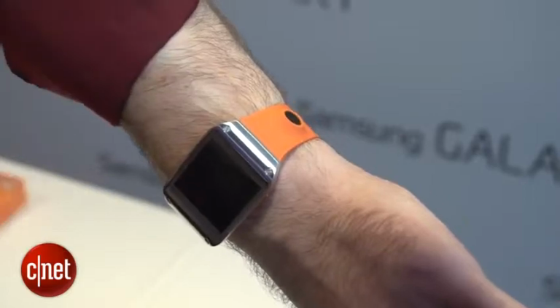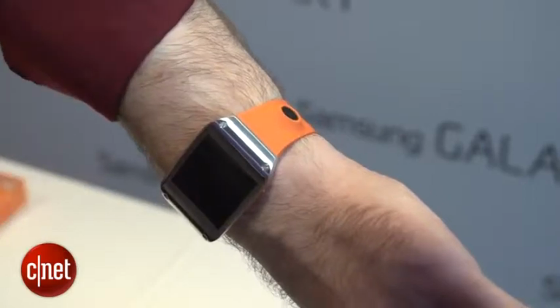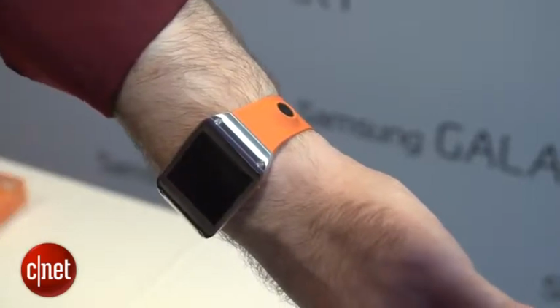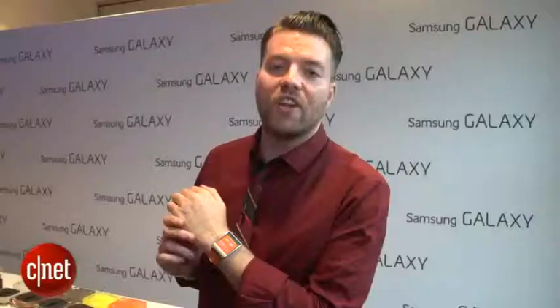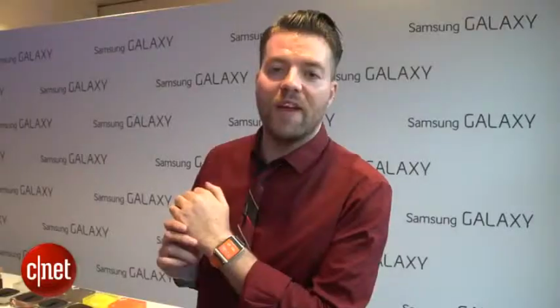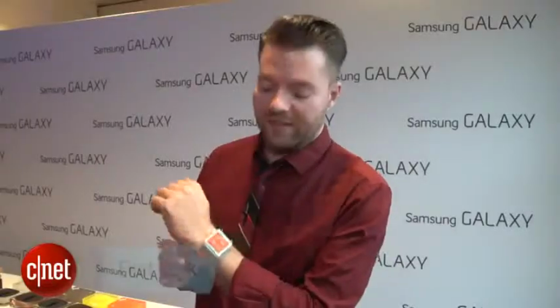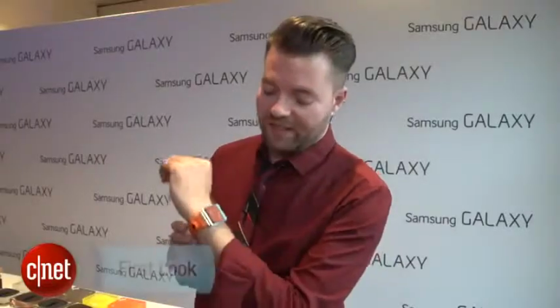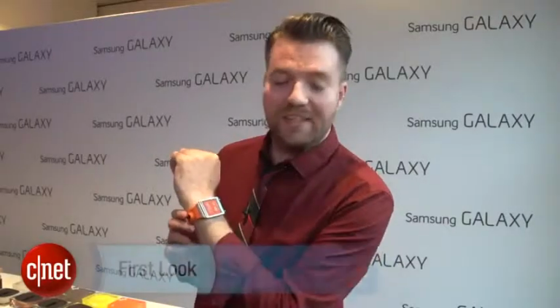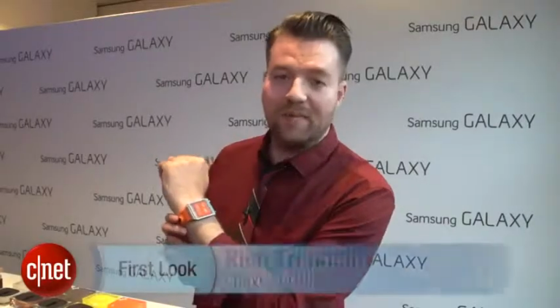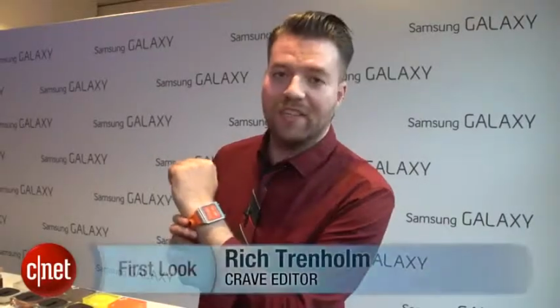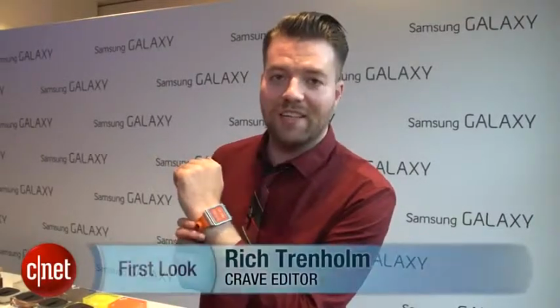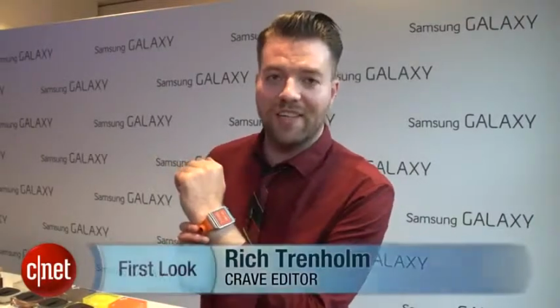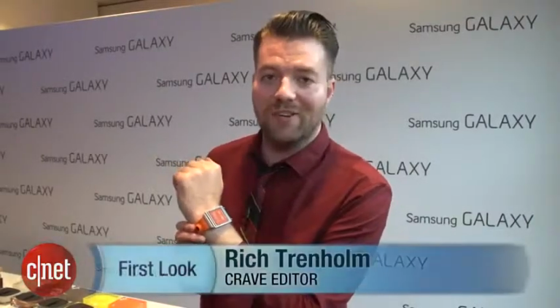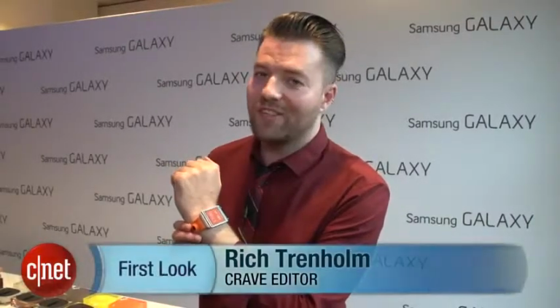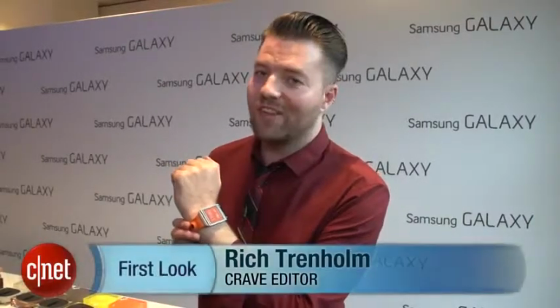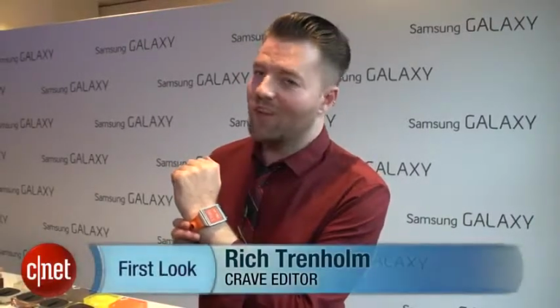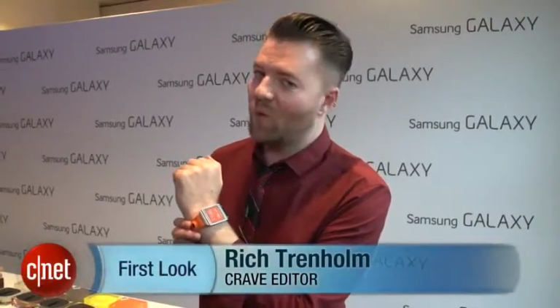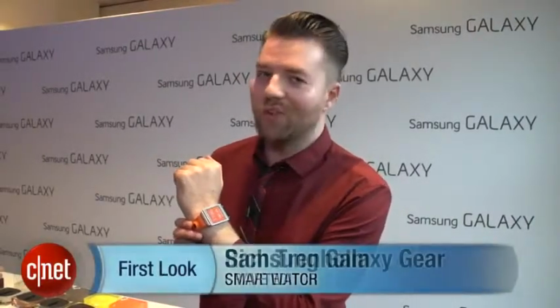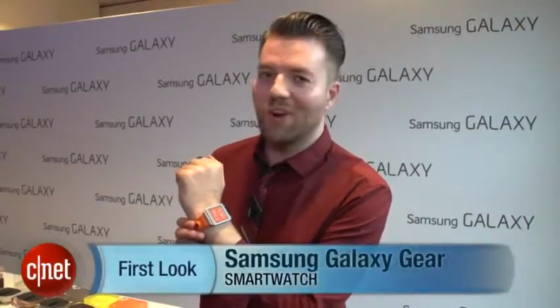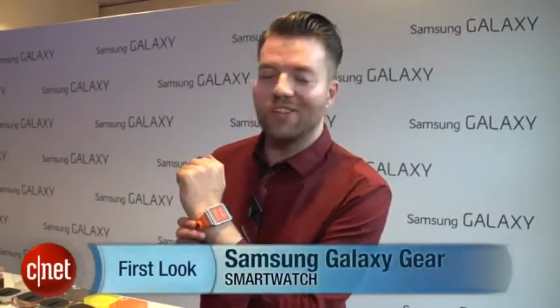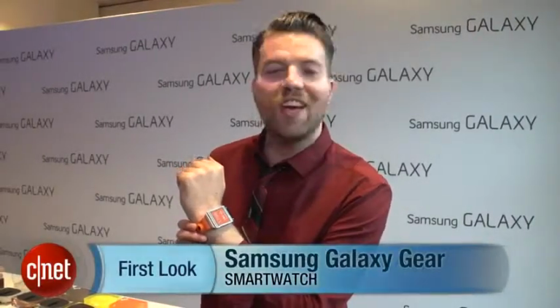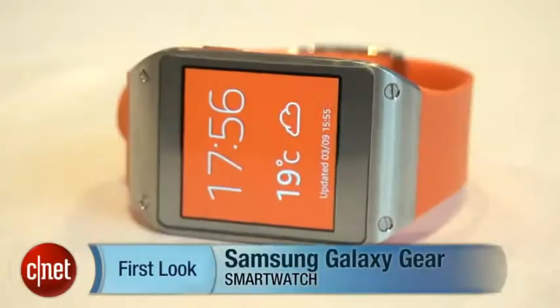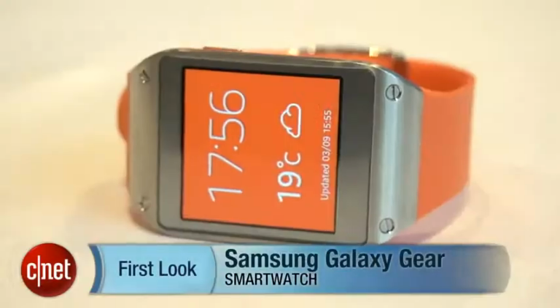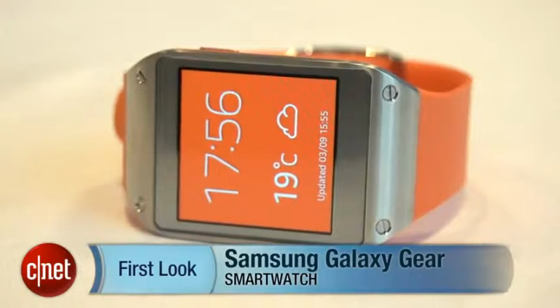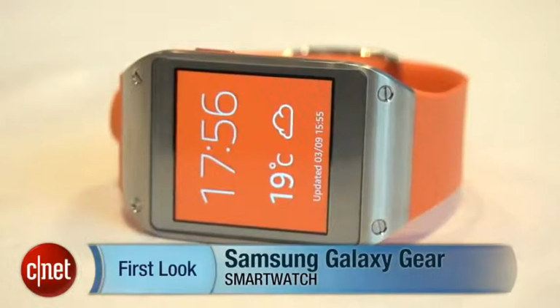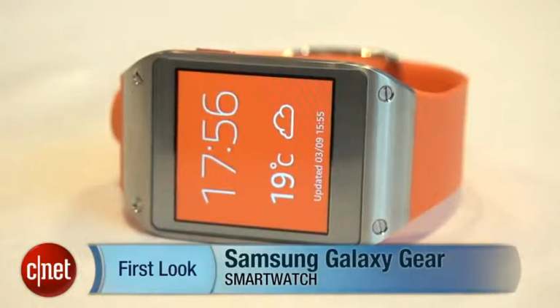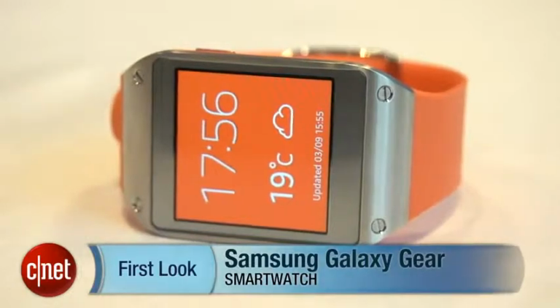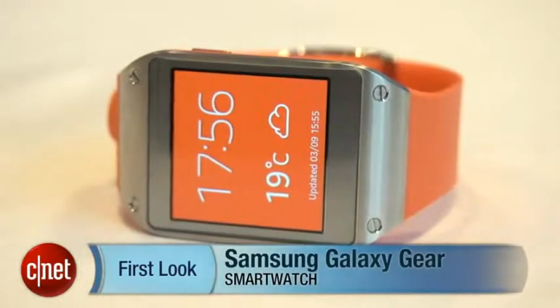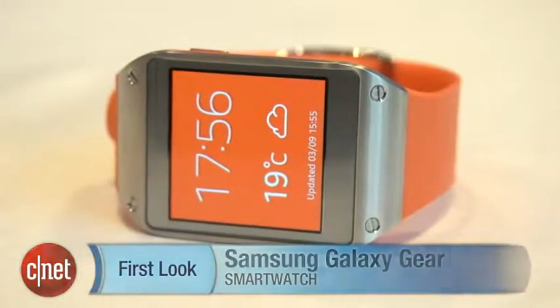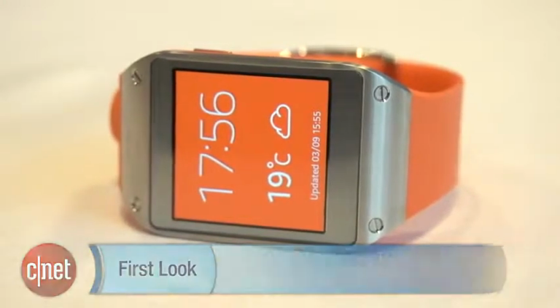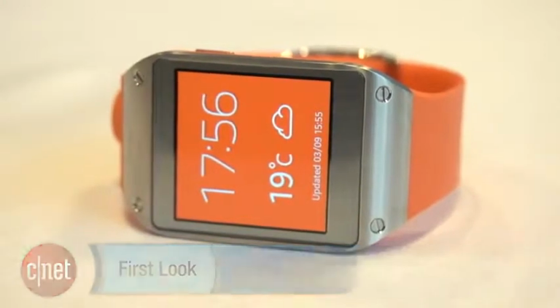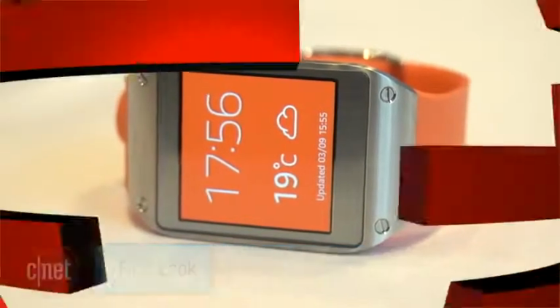I'm Richard Trenholm and this is the Samsung Galaxy Gear — it's certainly one to watch. For more from IFA, check out CNET.com/IFA.